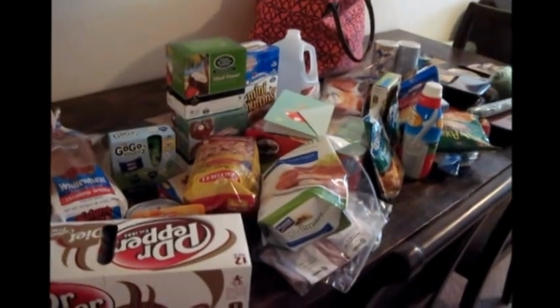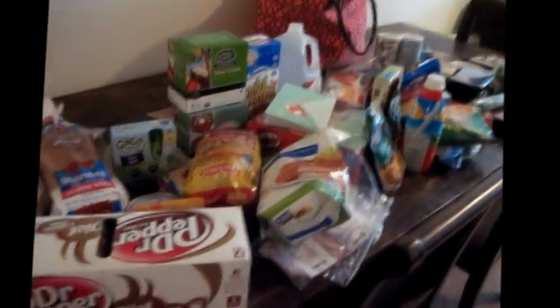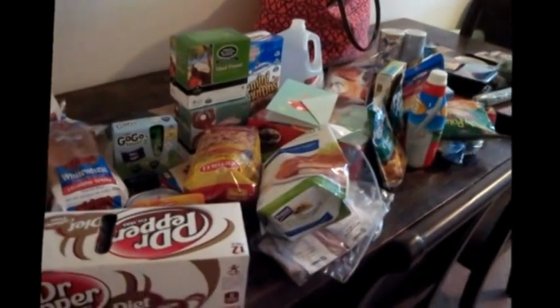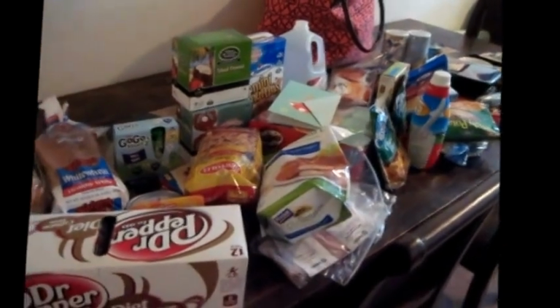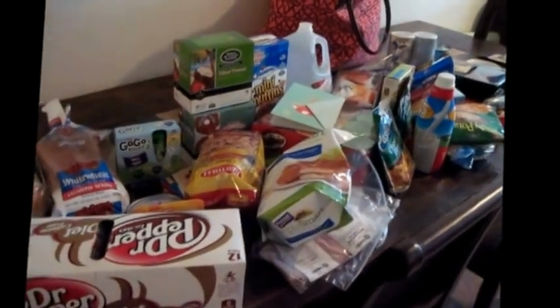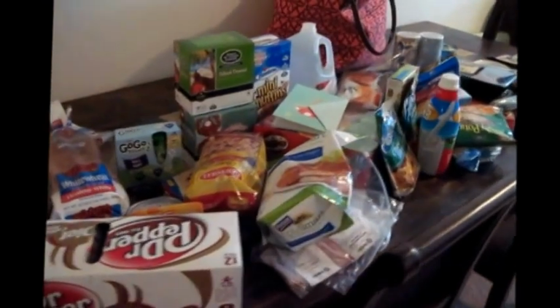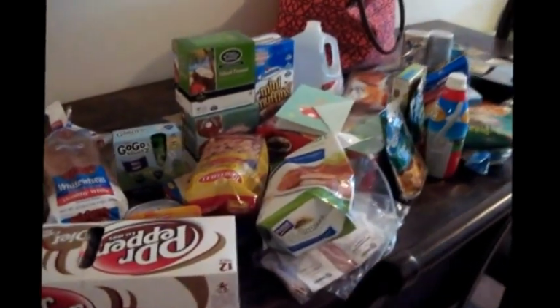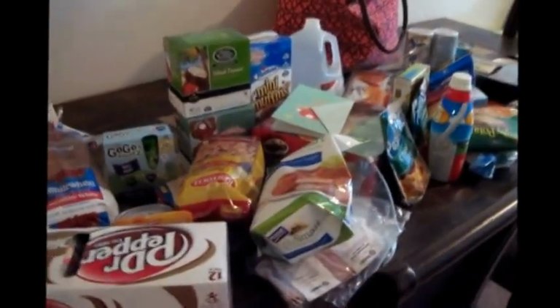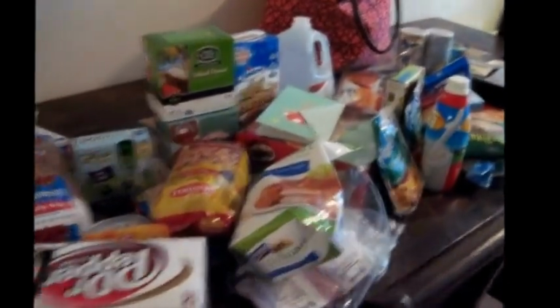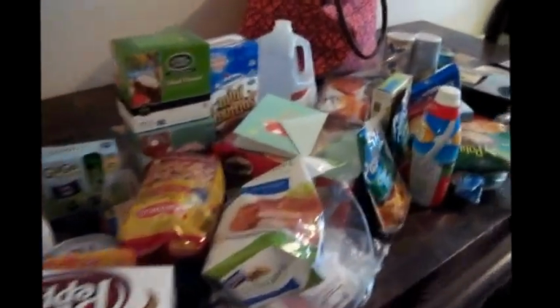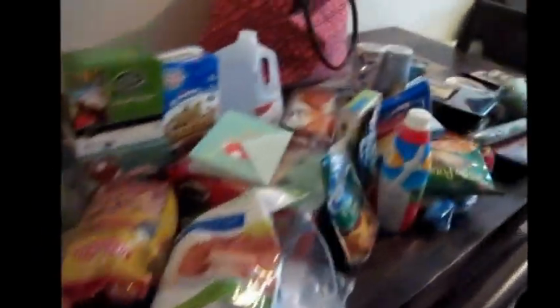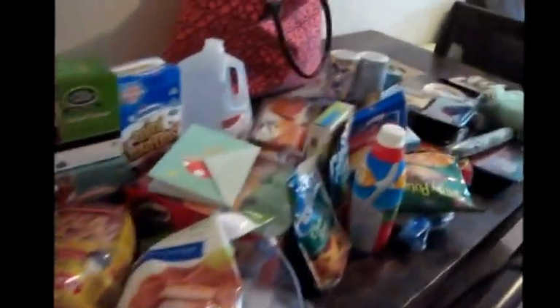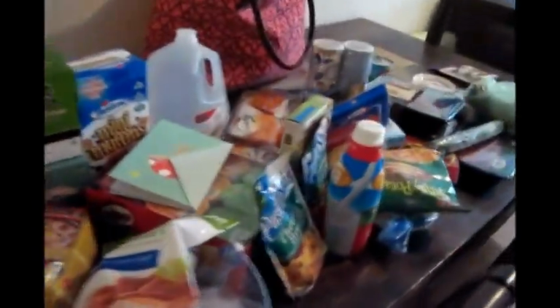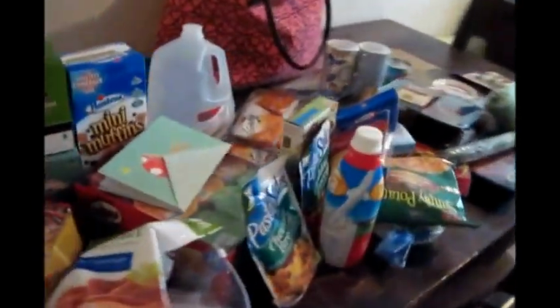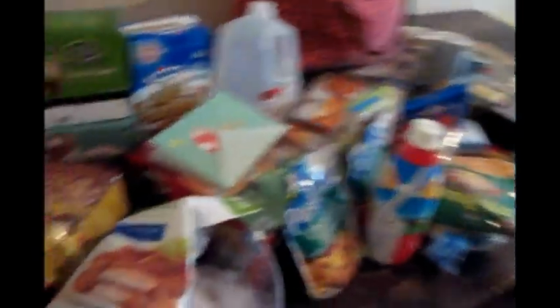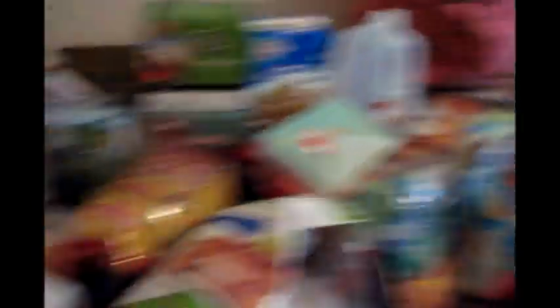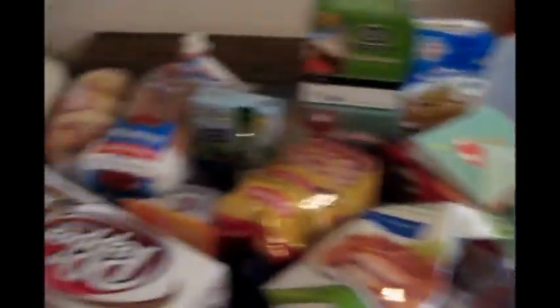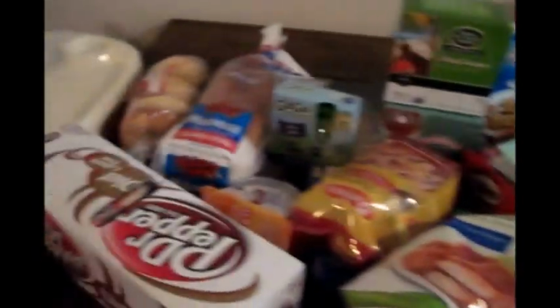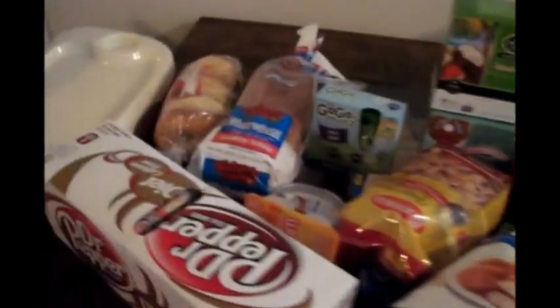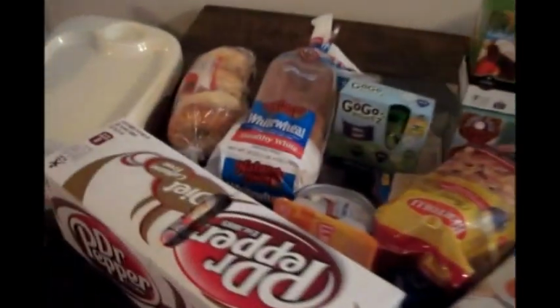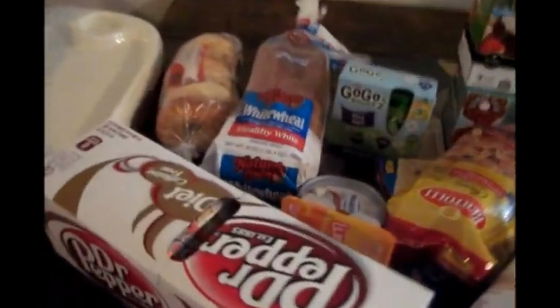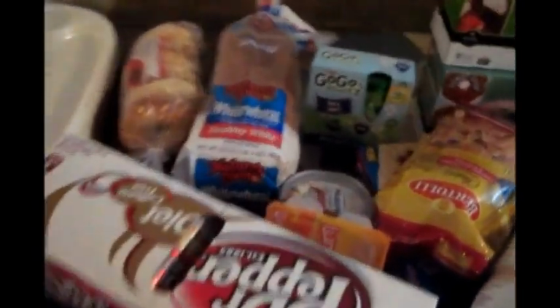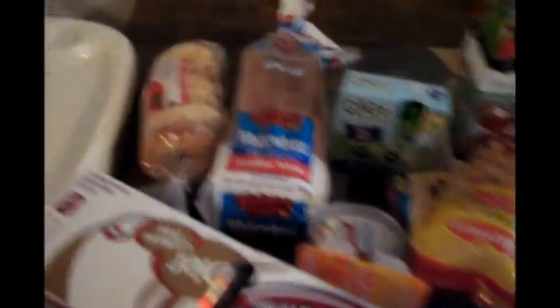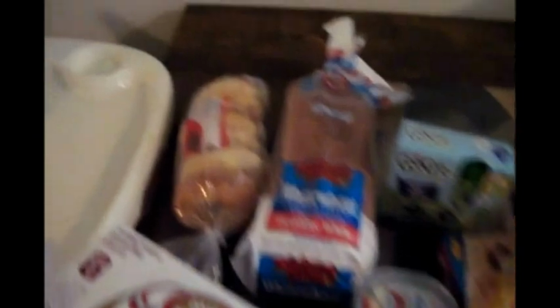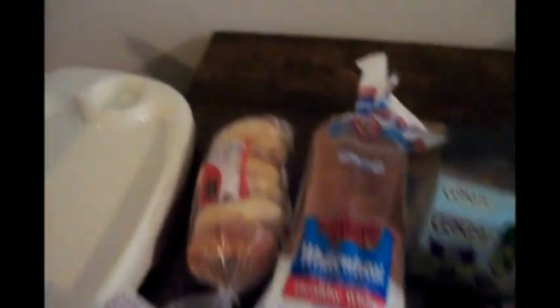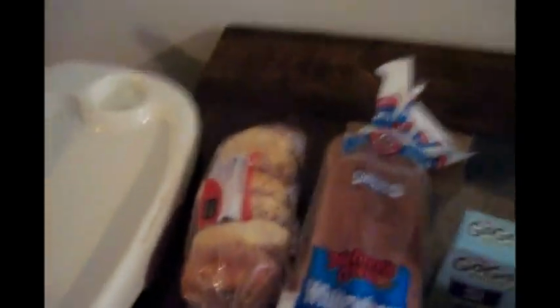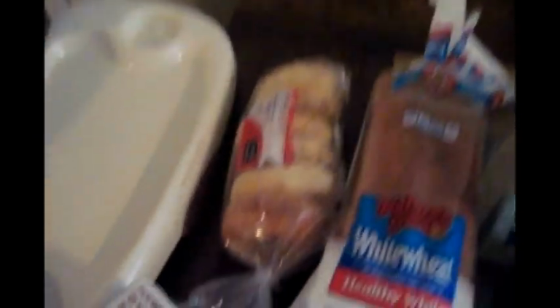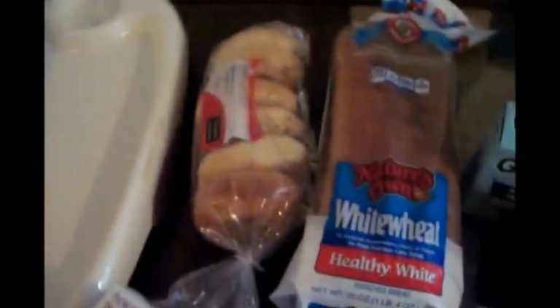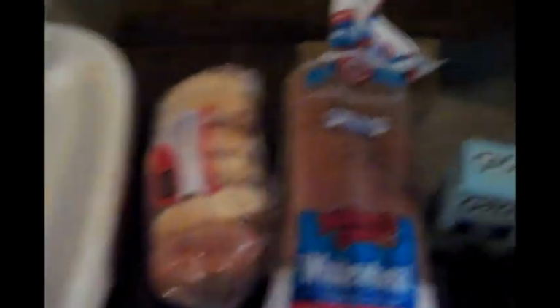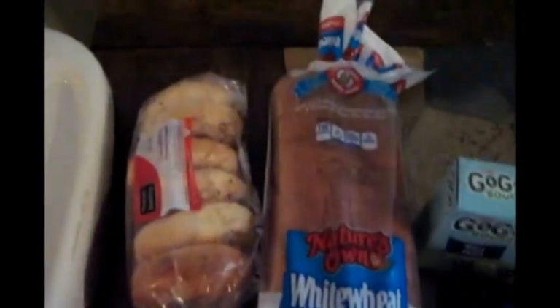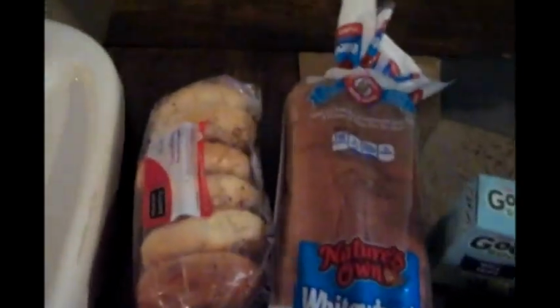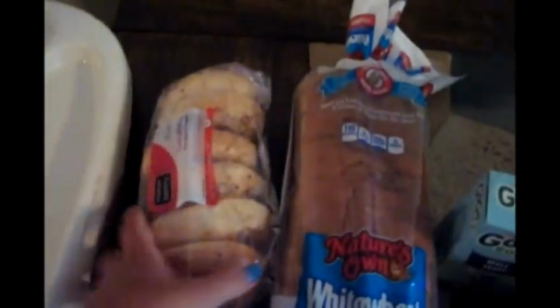Hey guys, here with a Target haul for you. Pretty good size haul this week, so I'm just going to go ahead and jump right in.